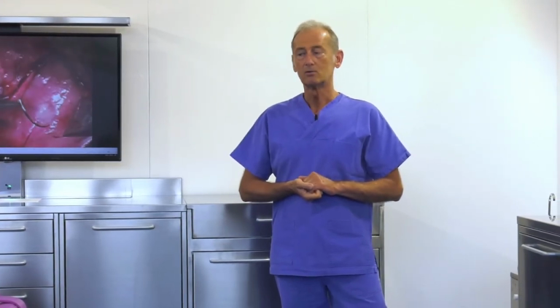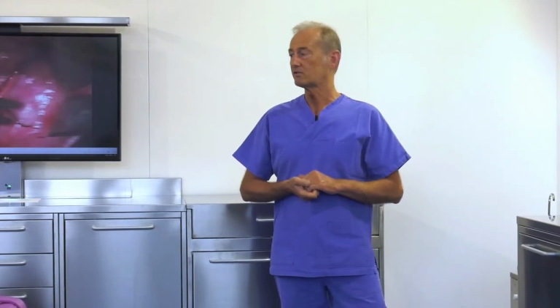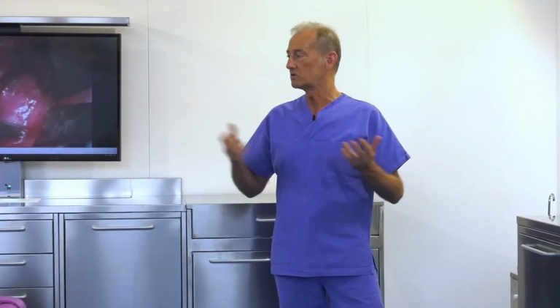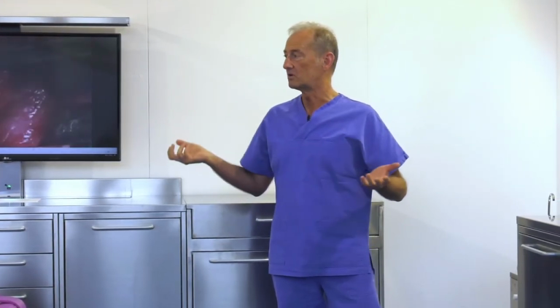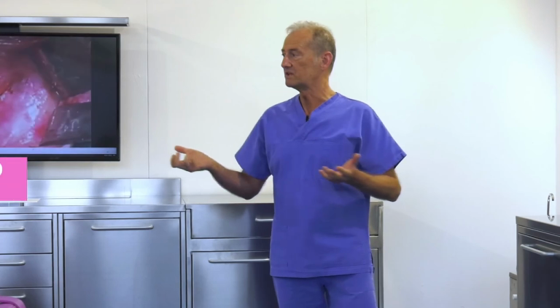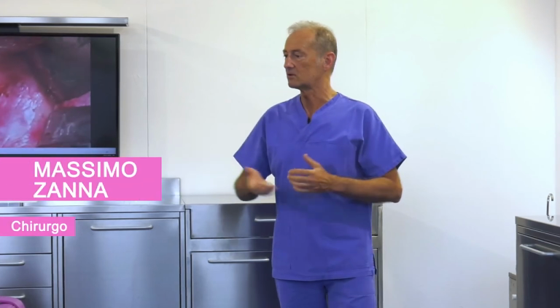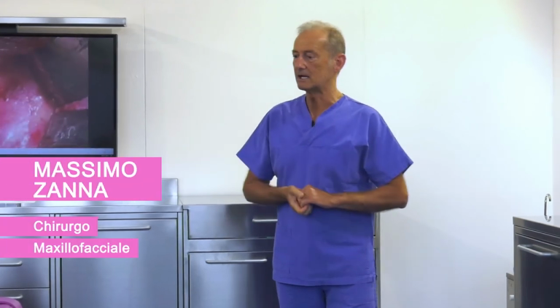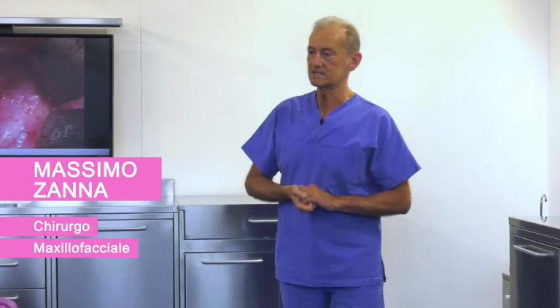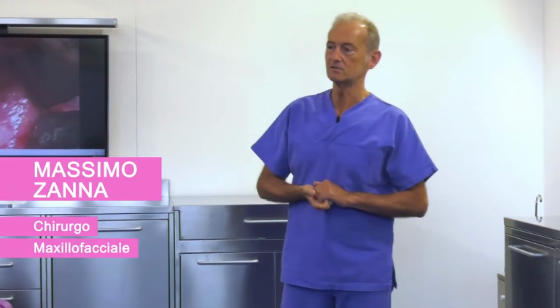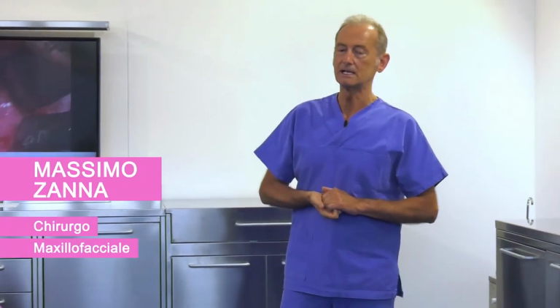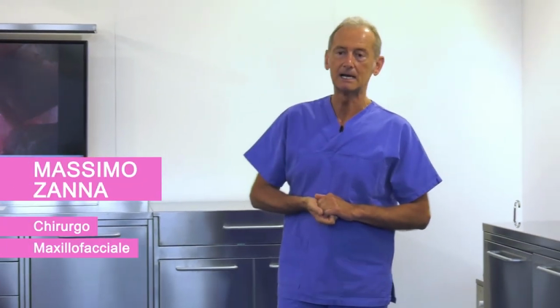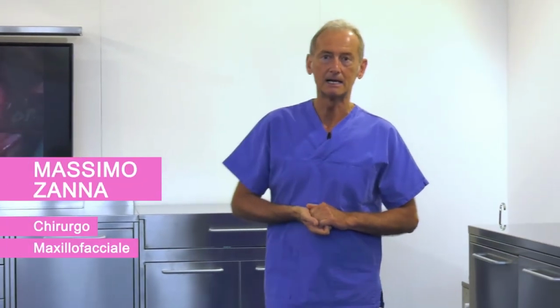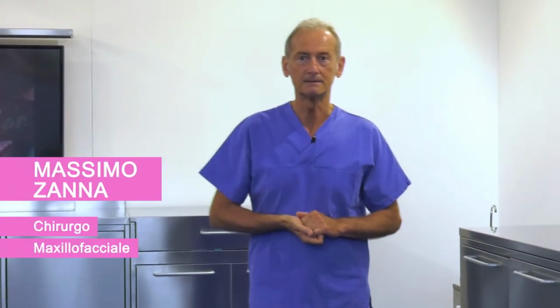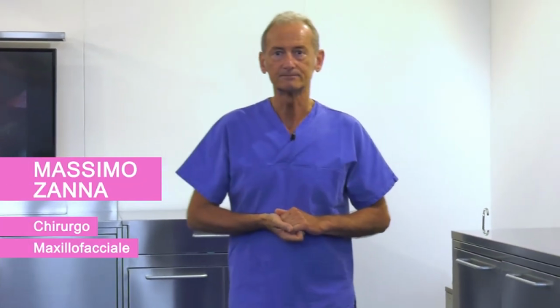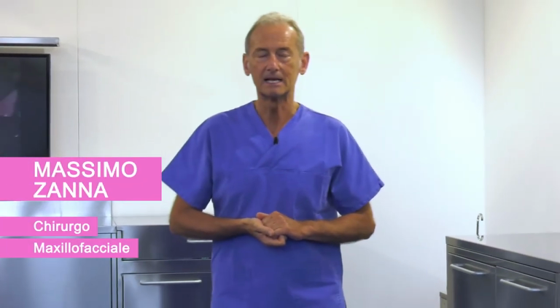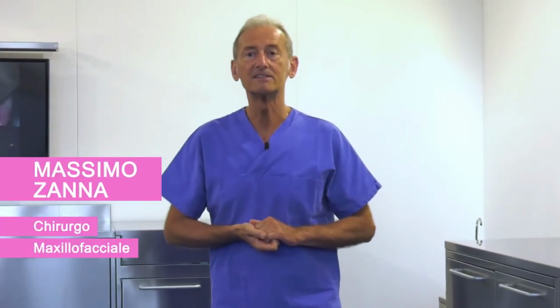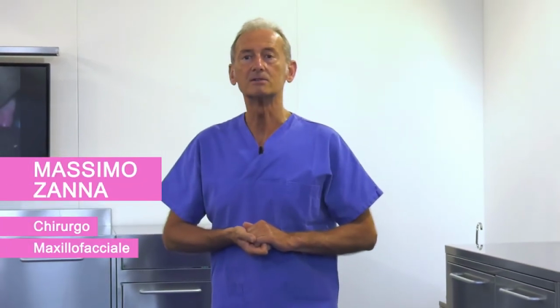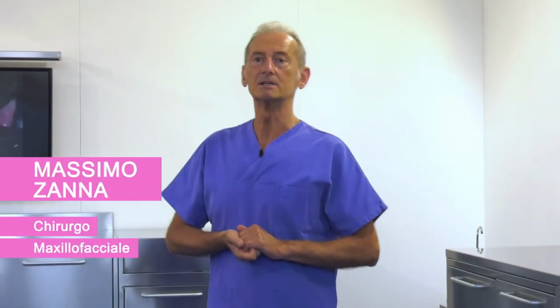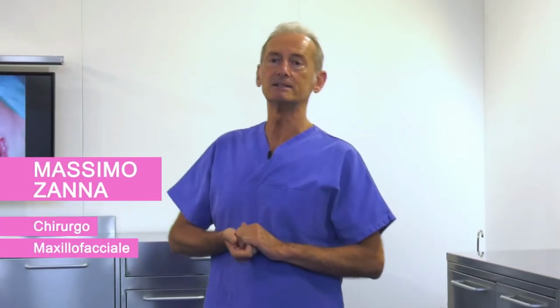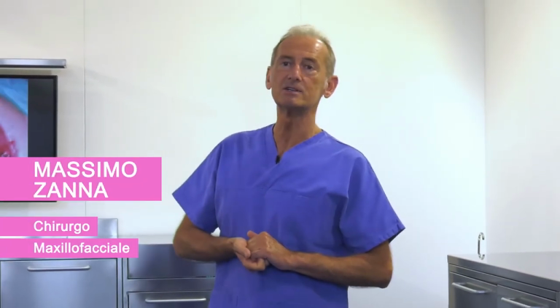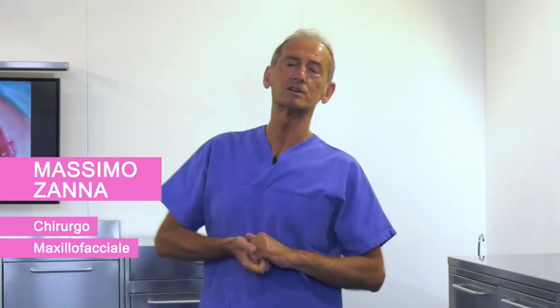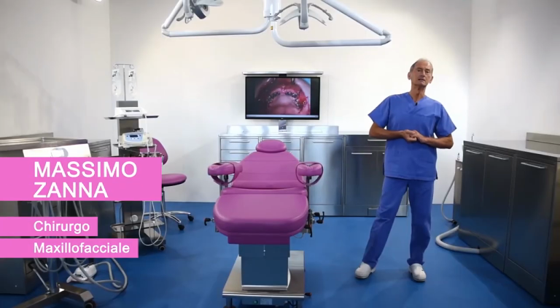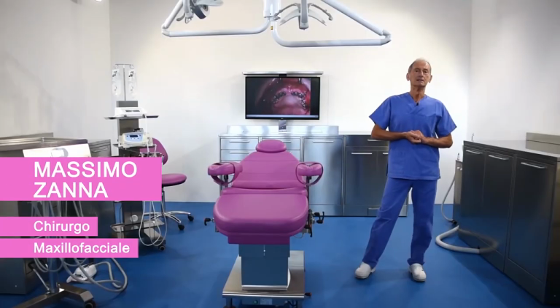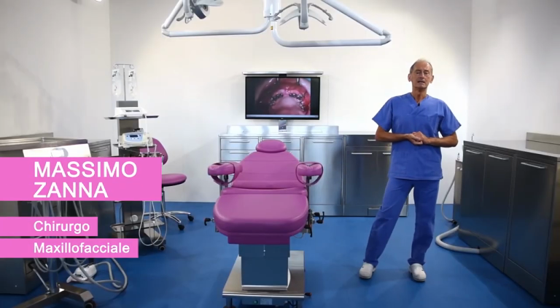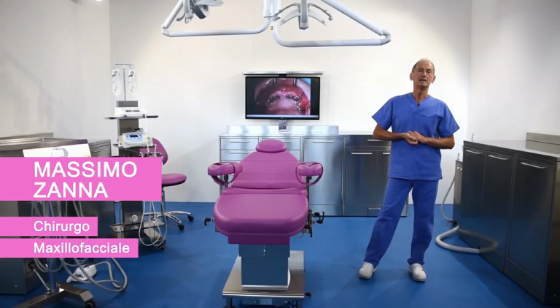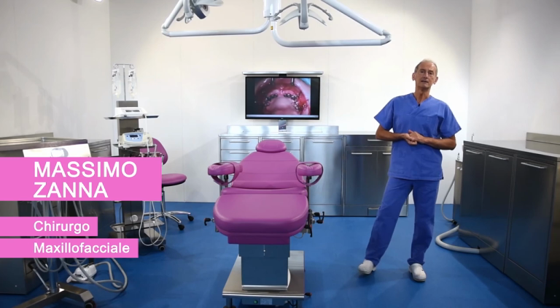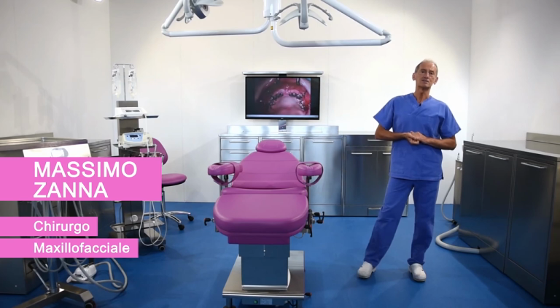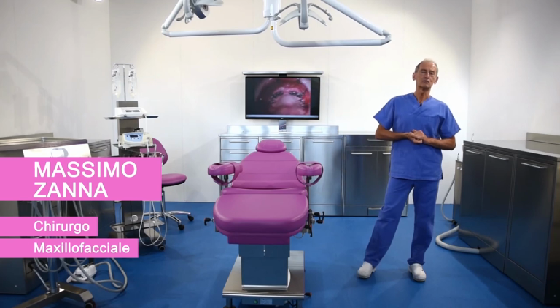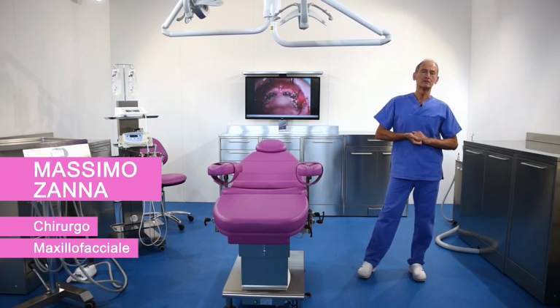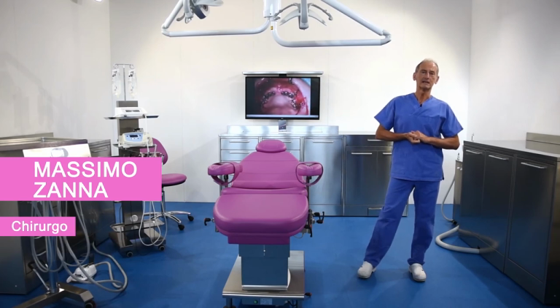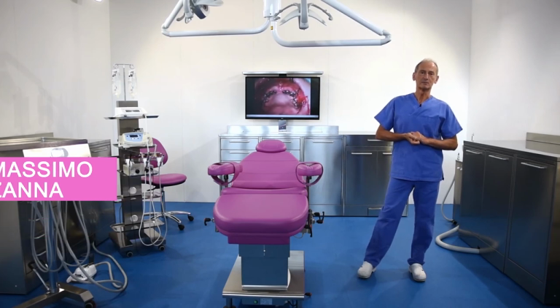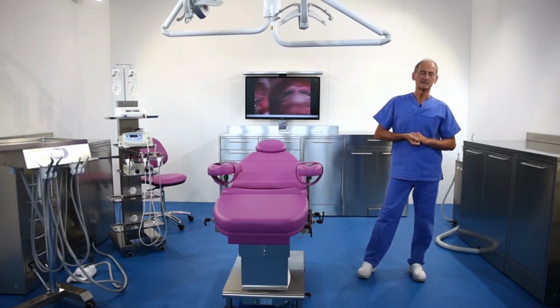And this brings my description of the Handy Surgery line to a close. Thank you for your attention and goodbye.